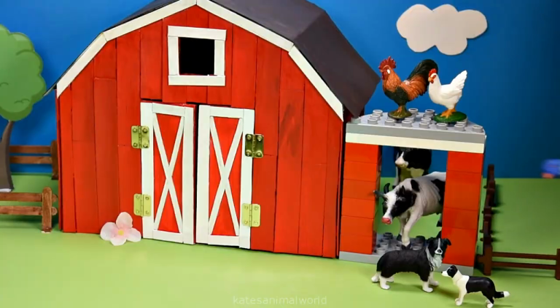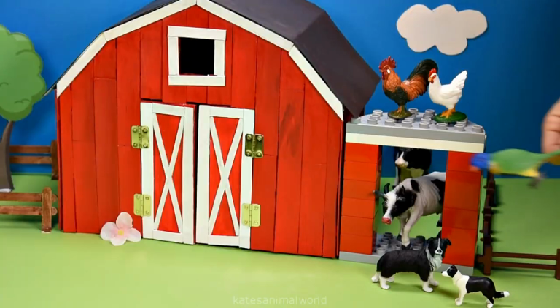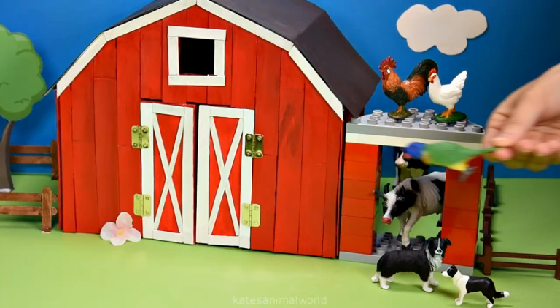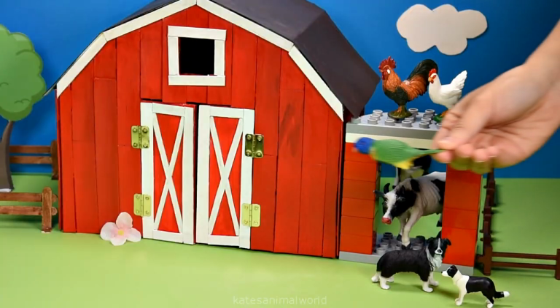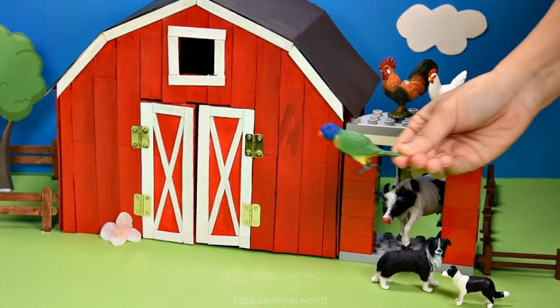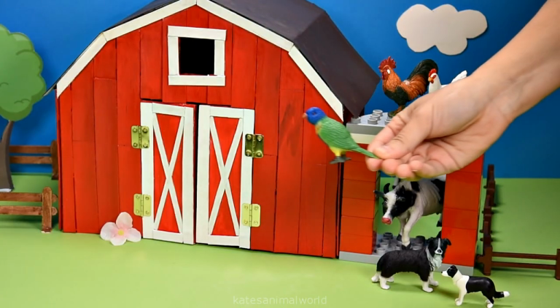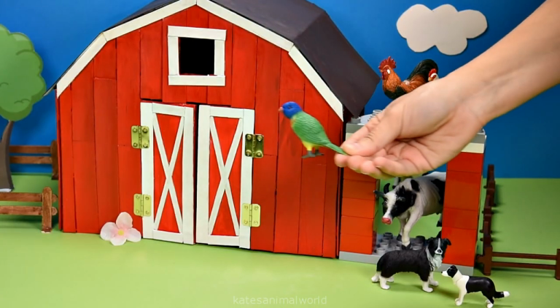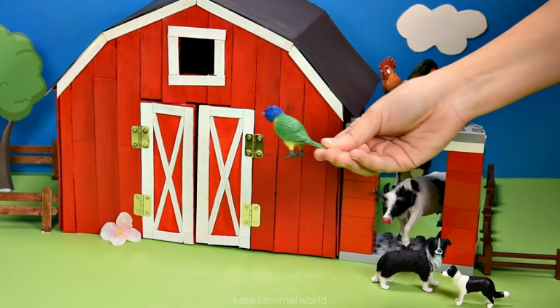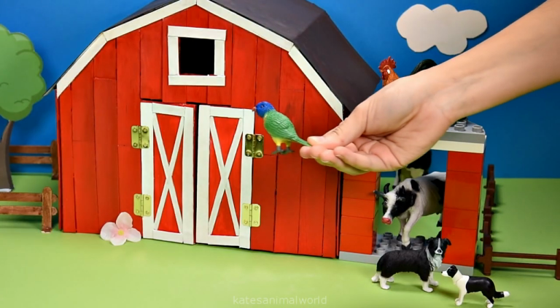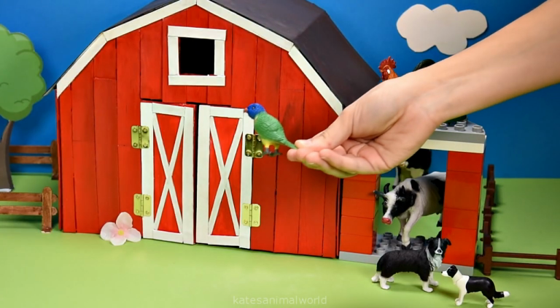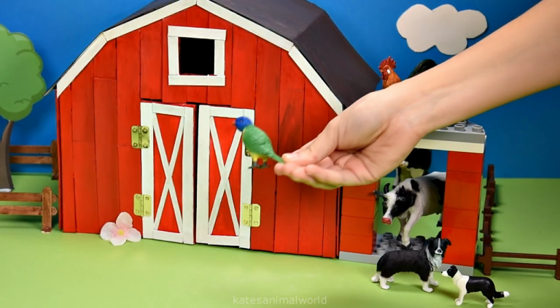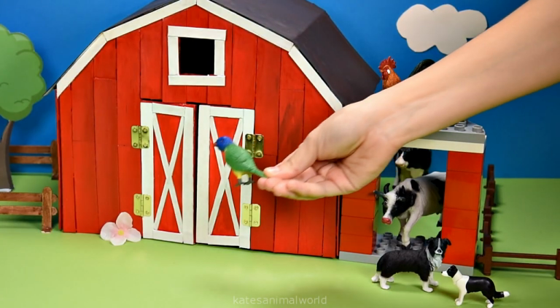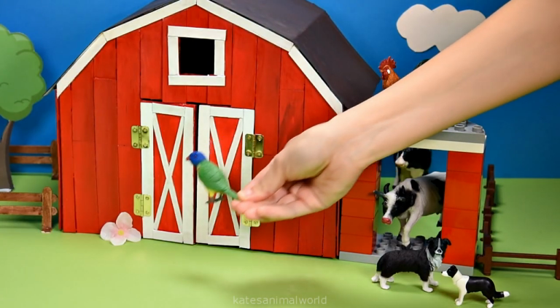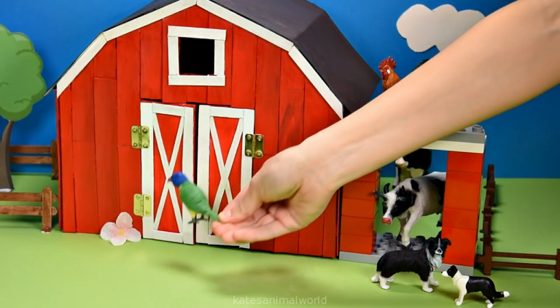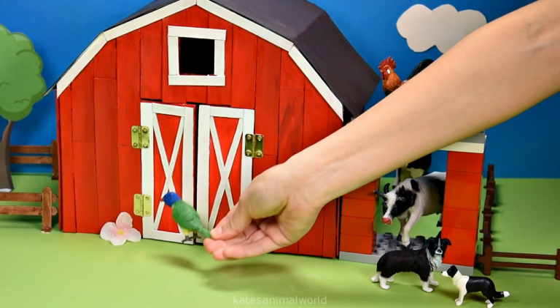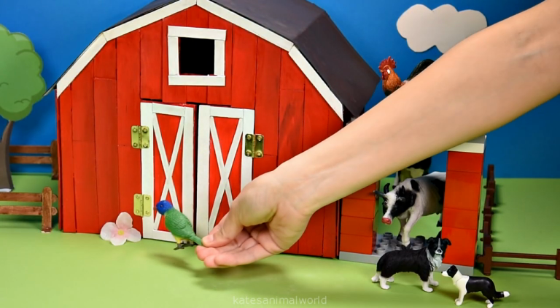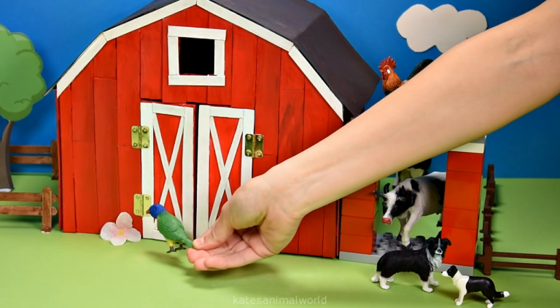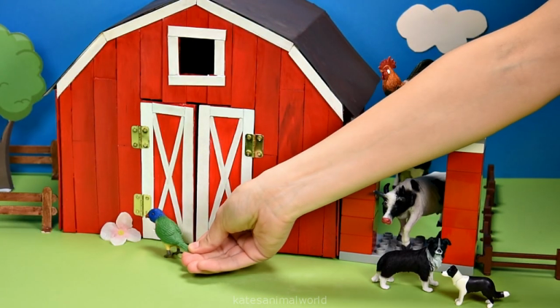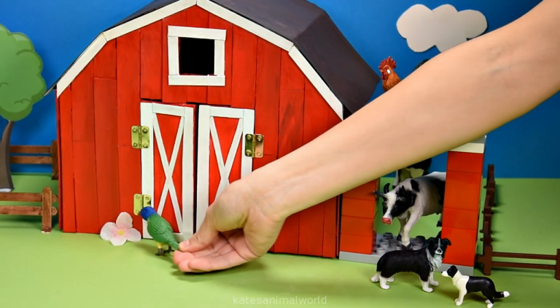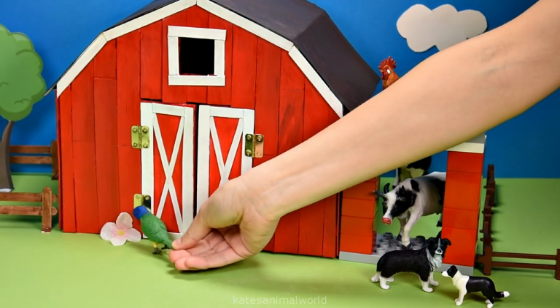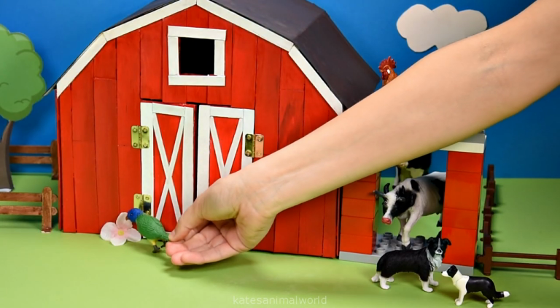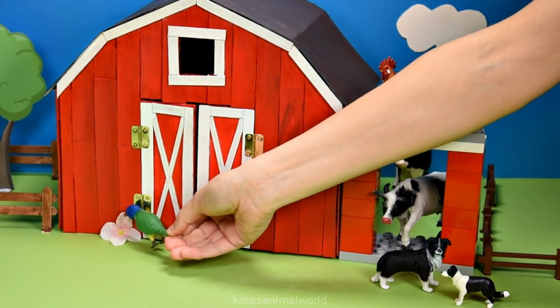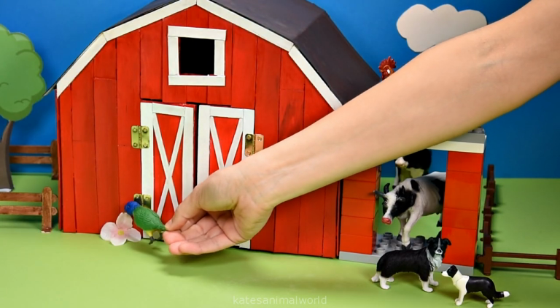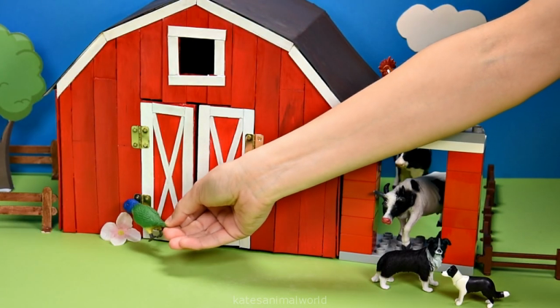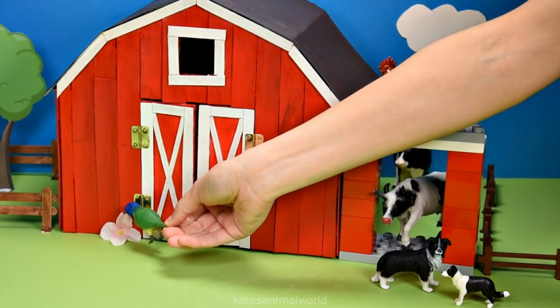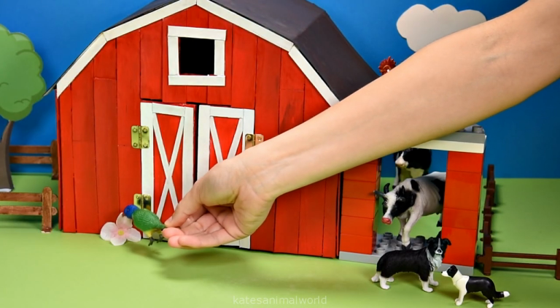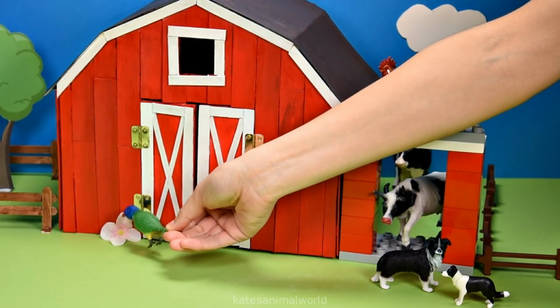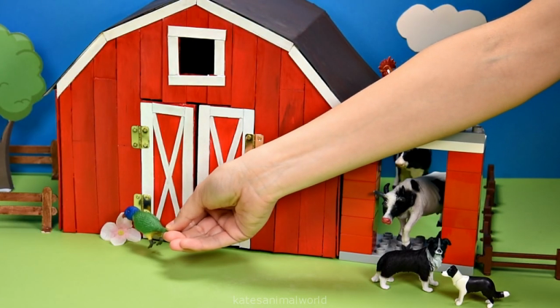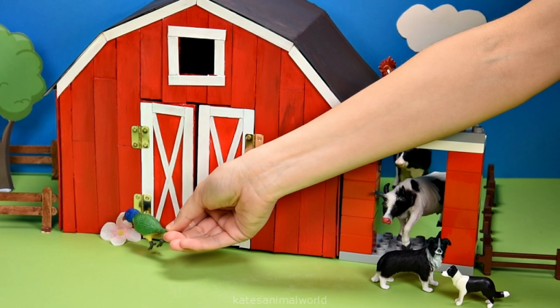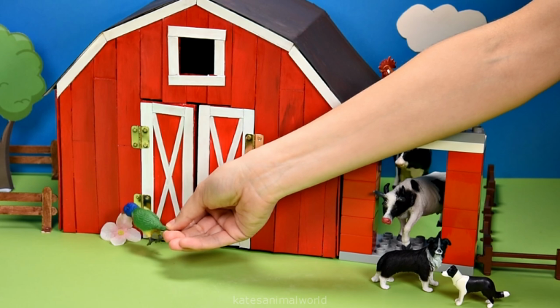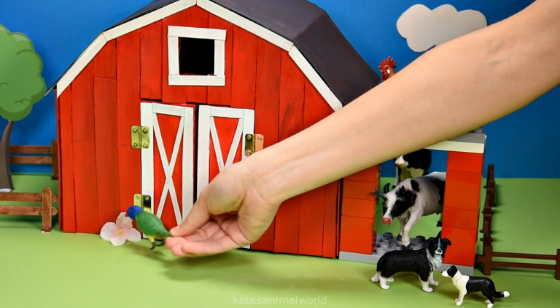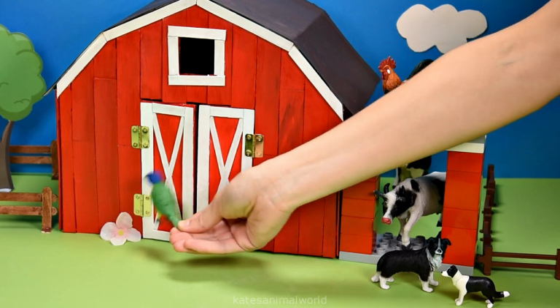It's a lorikeet, and it looks like they're getting some pollen from the flower.